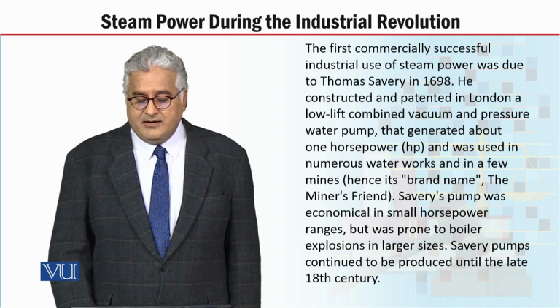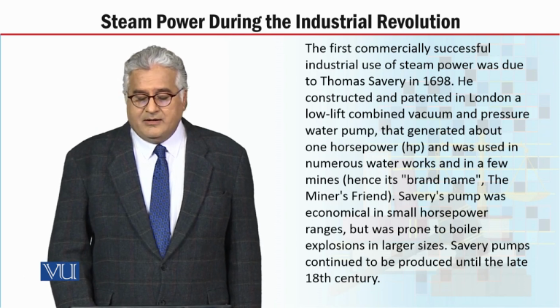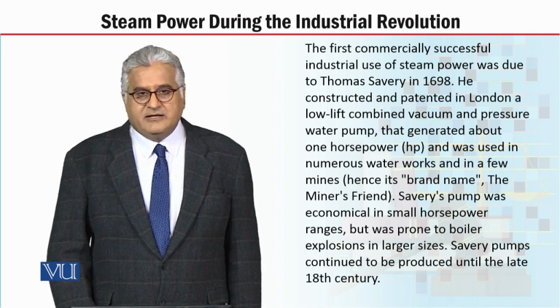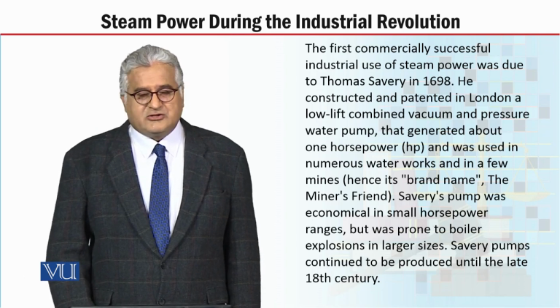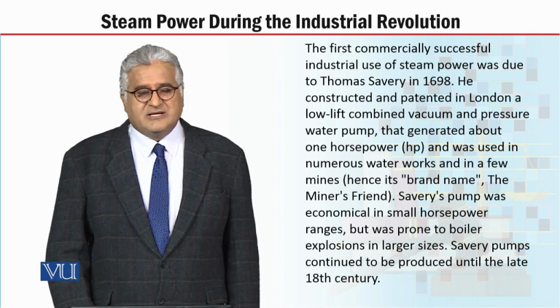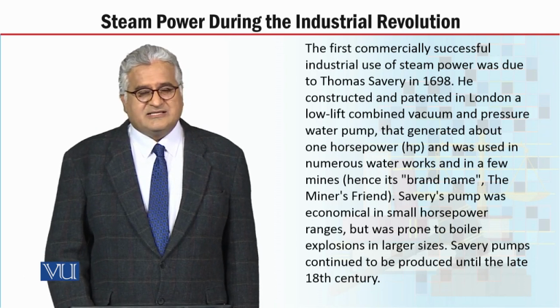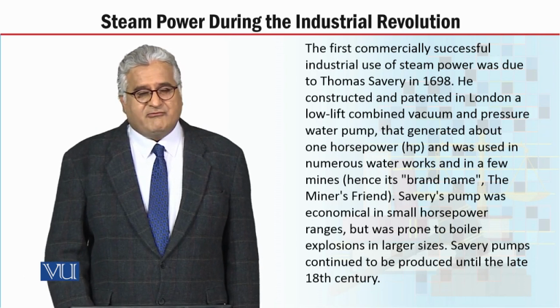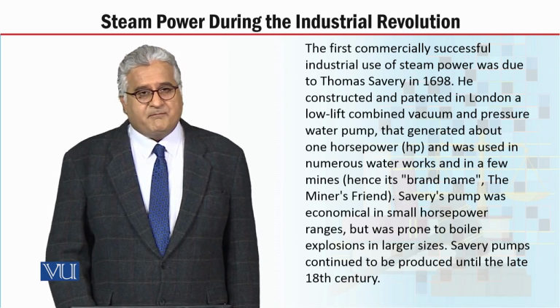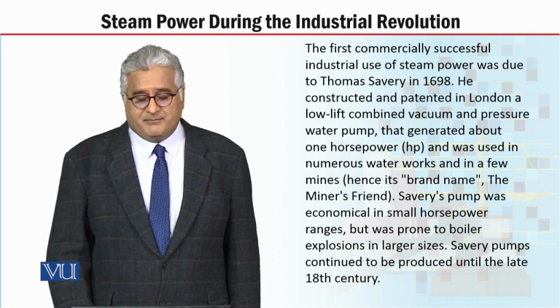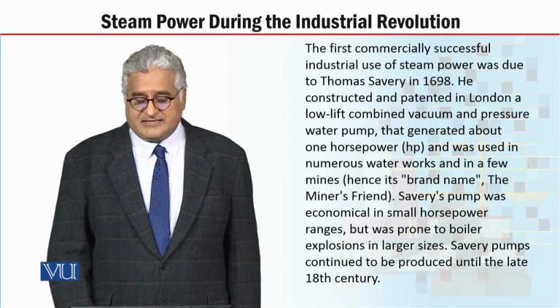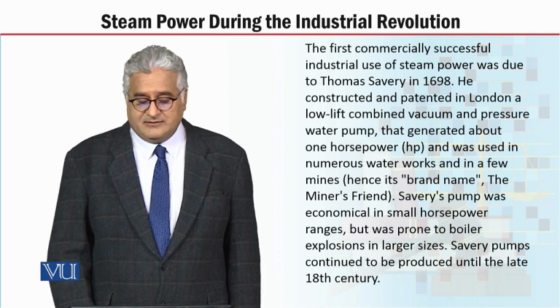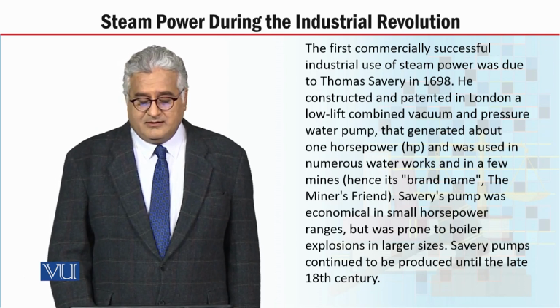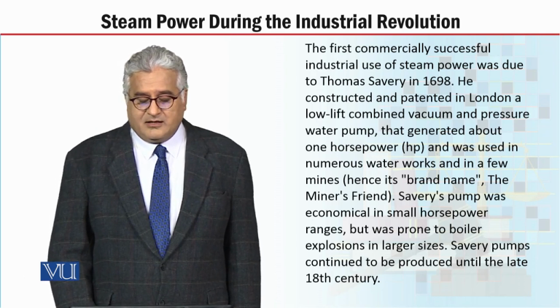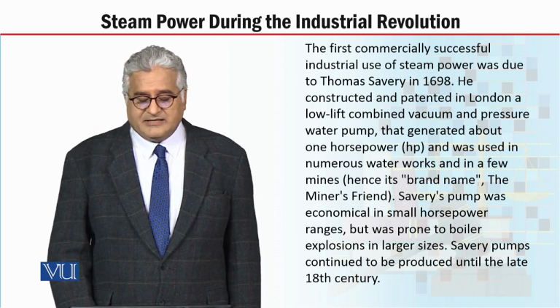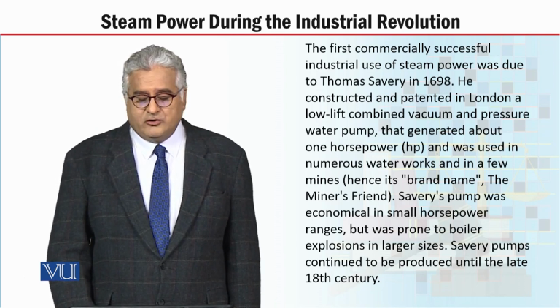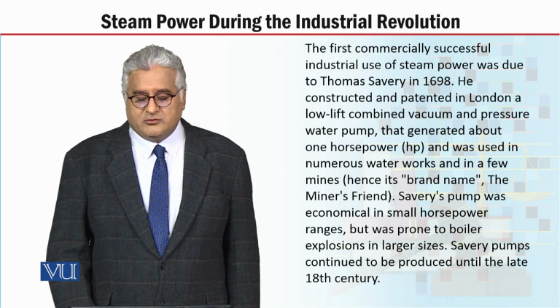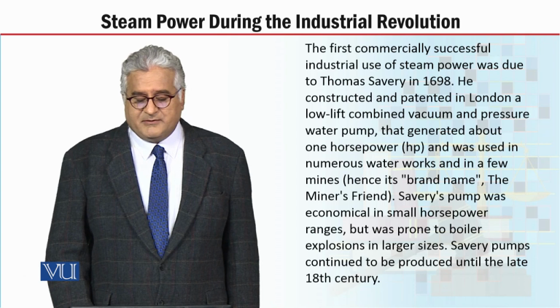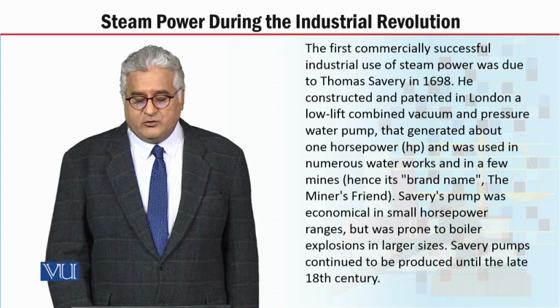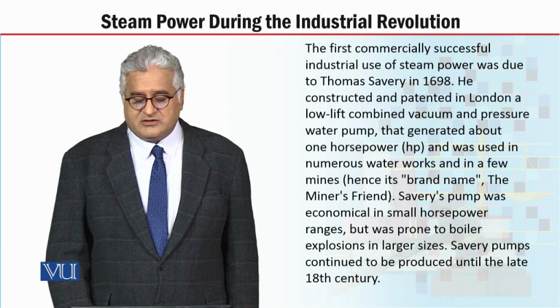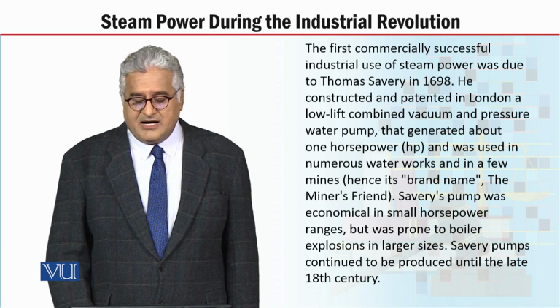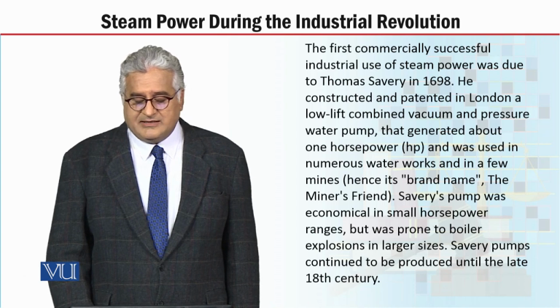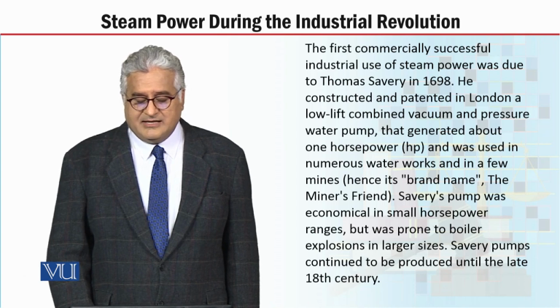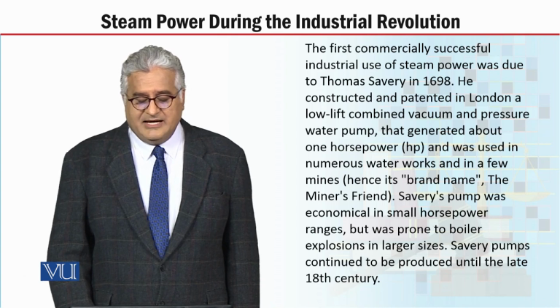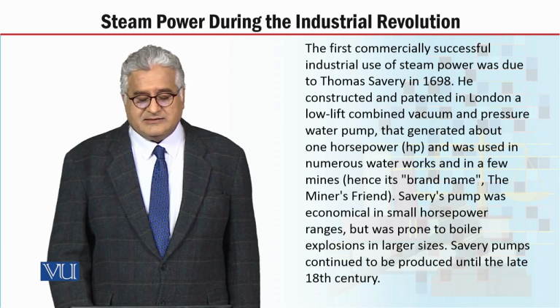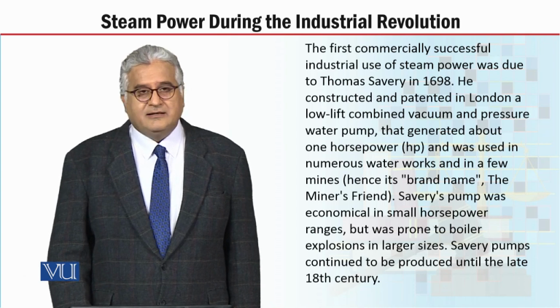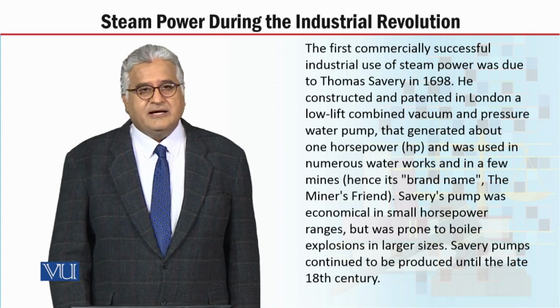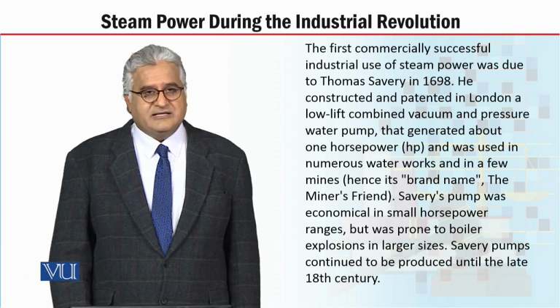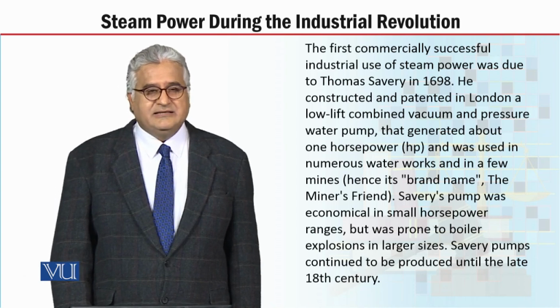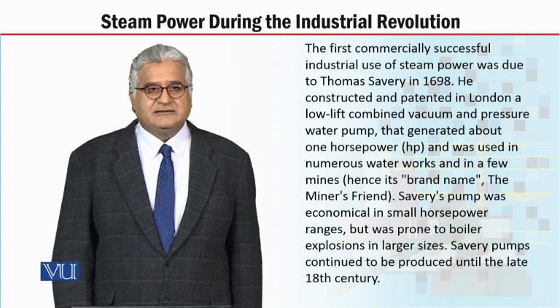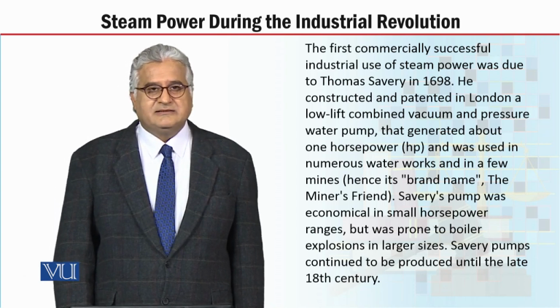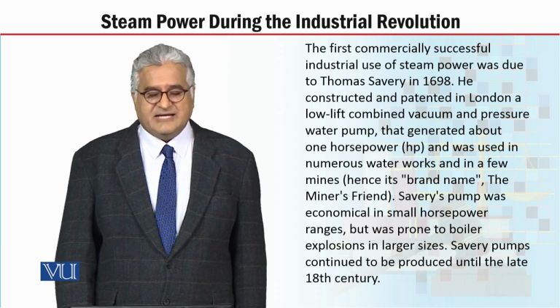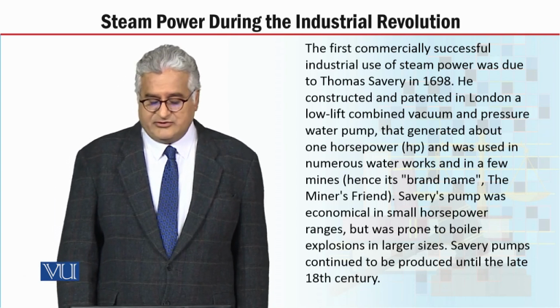Savery pumps continued to be produced until the late 18th century.